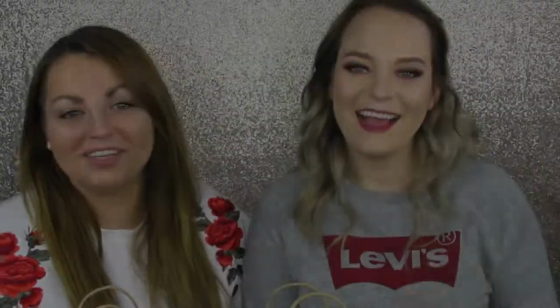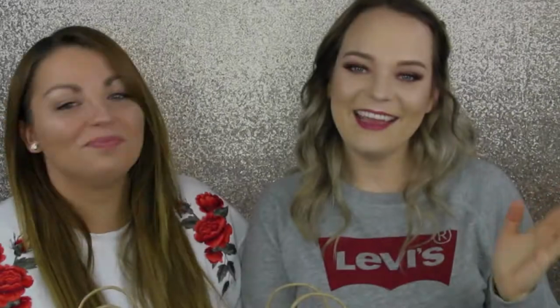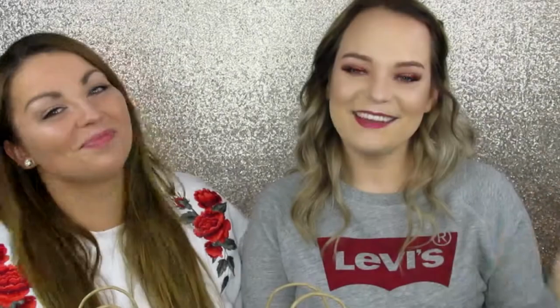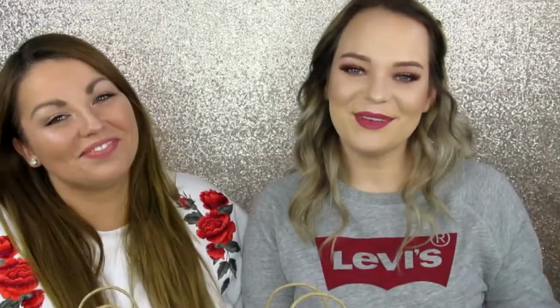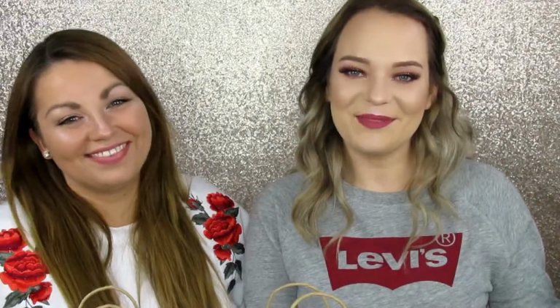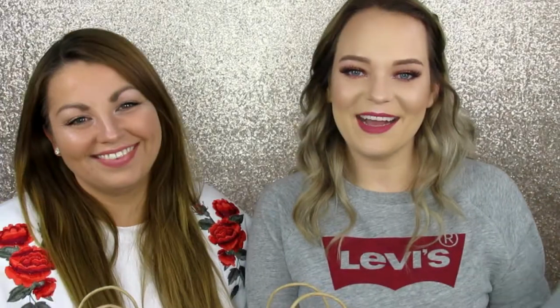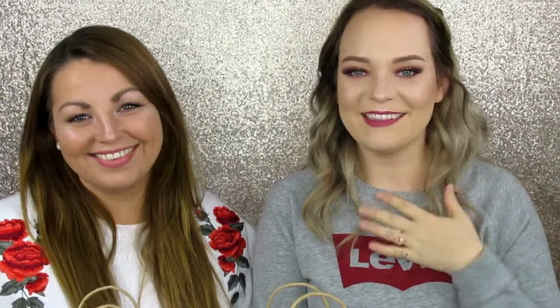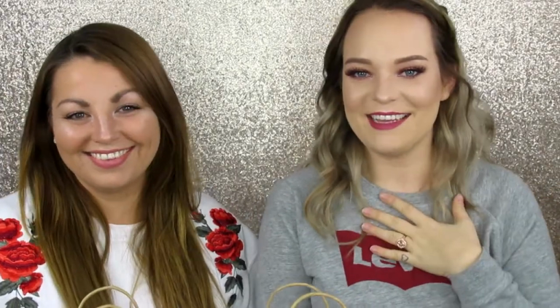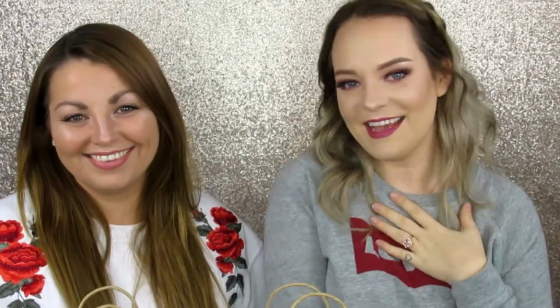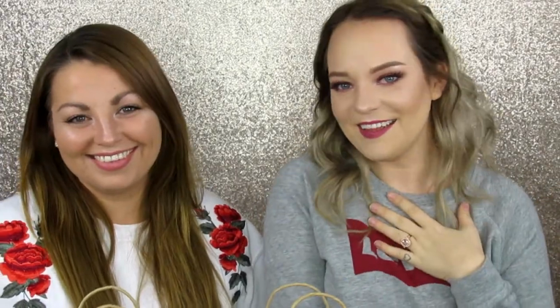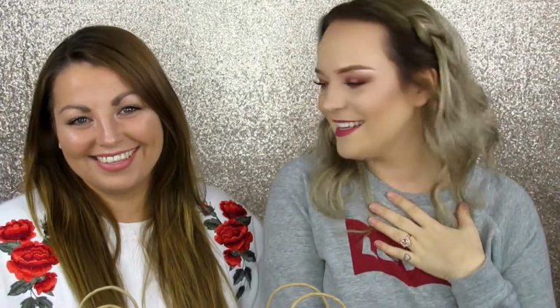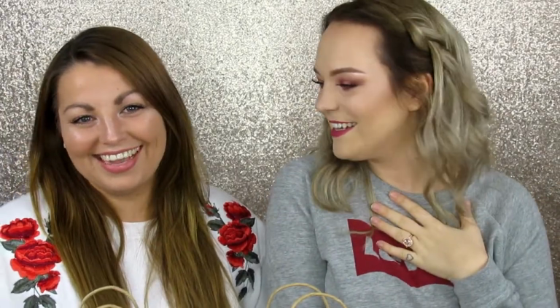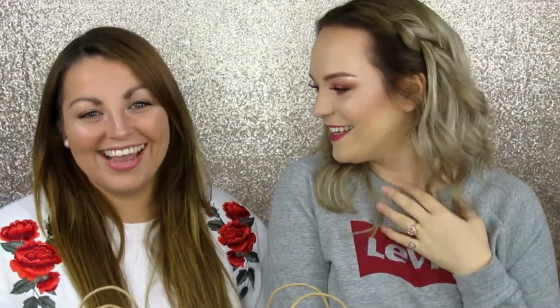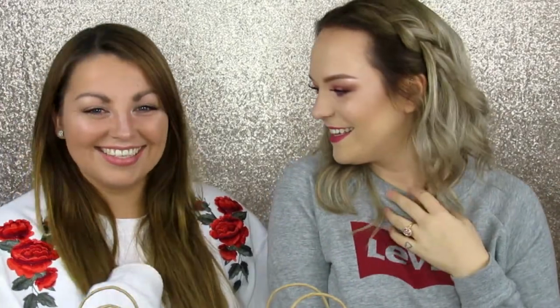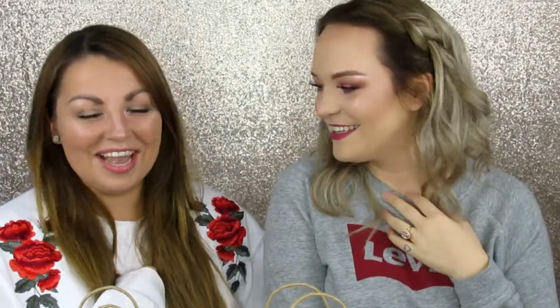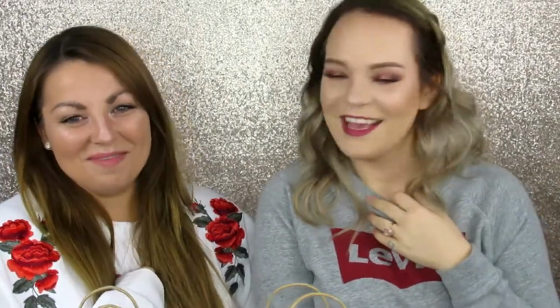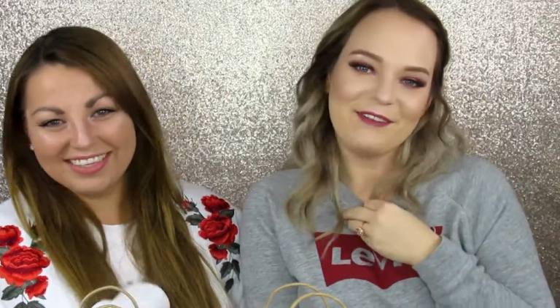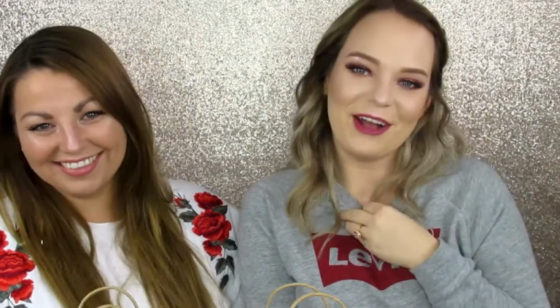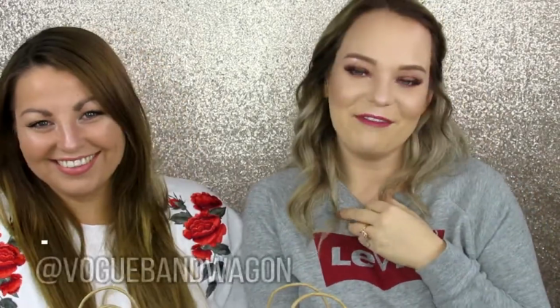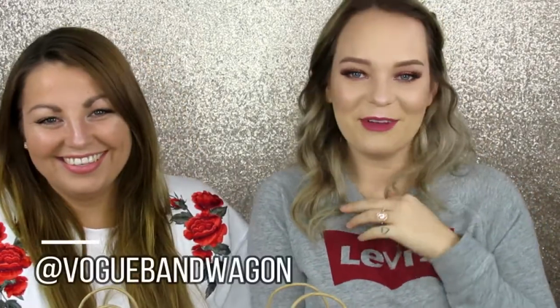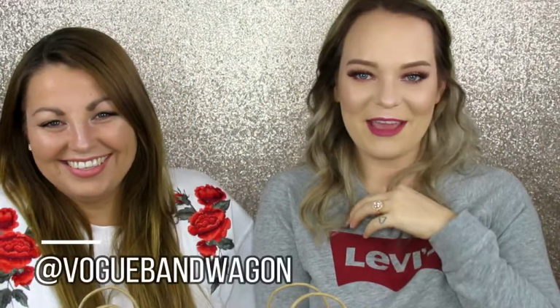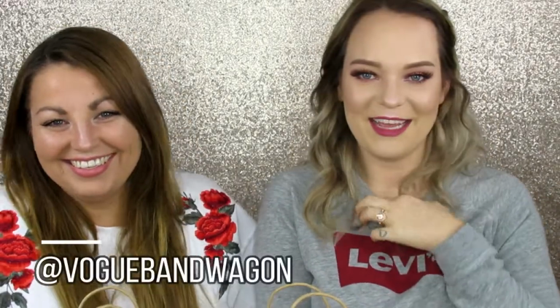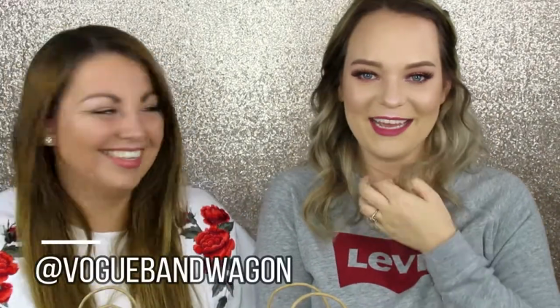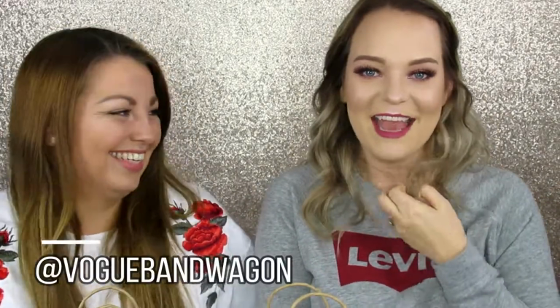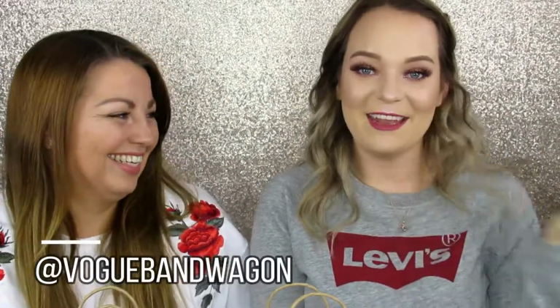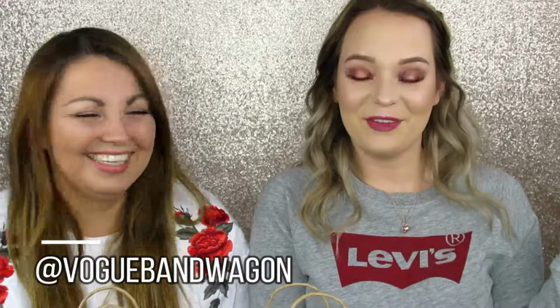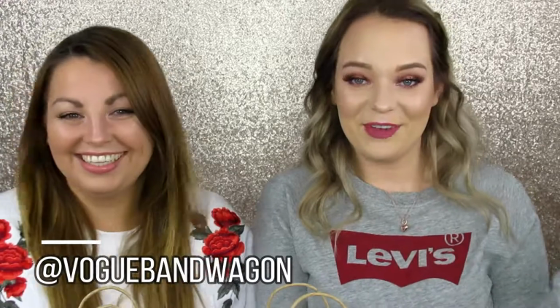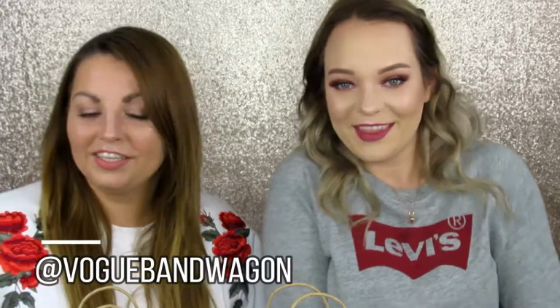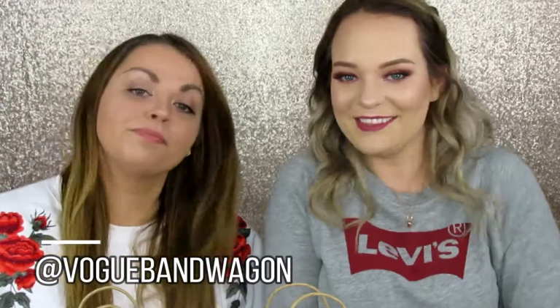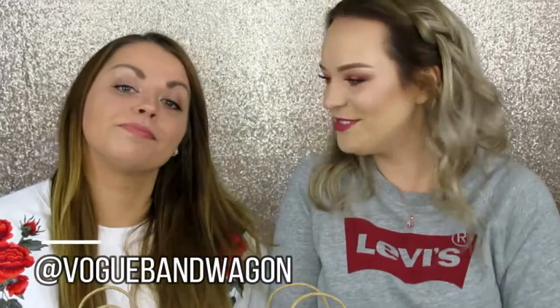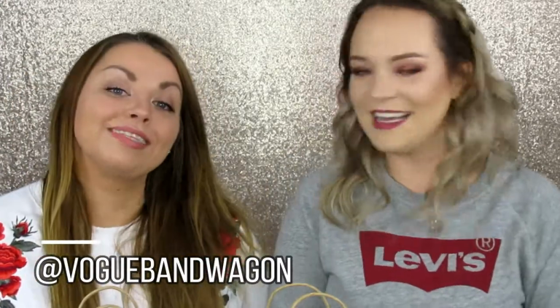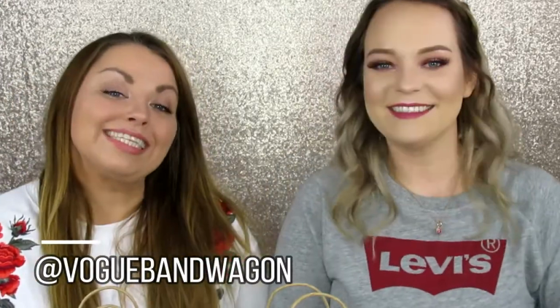Hey guys, welcome back. It's Danielle here and Sam from Vogue Bandwagon. And if you're new, thanks for joining us.